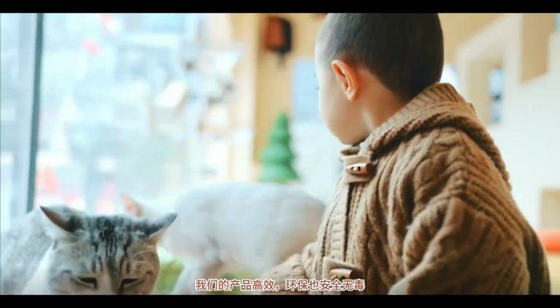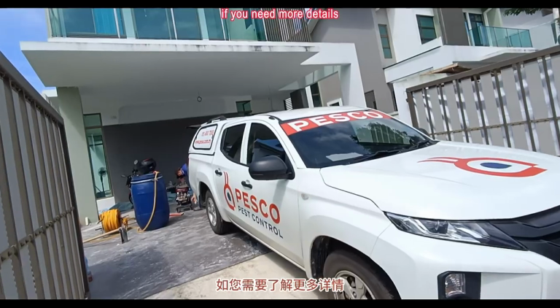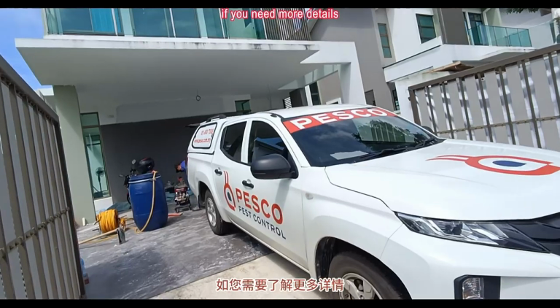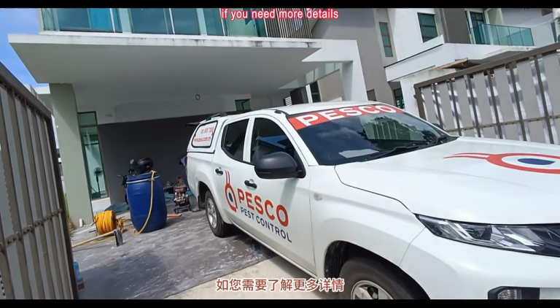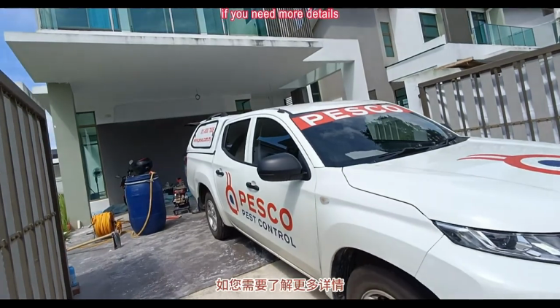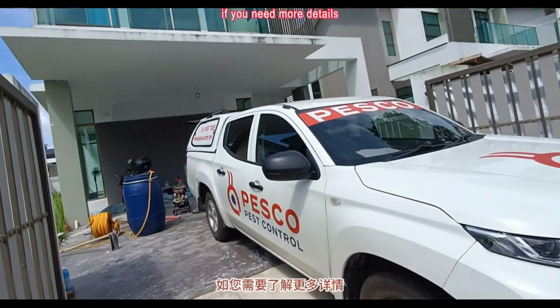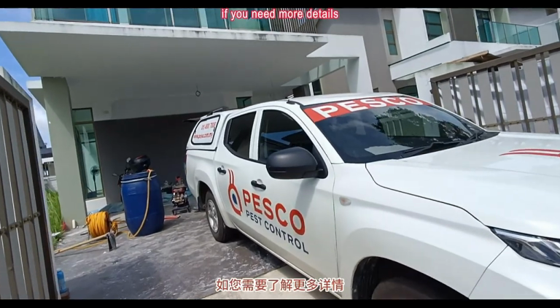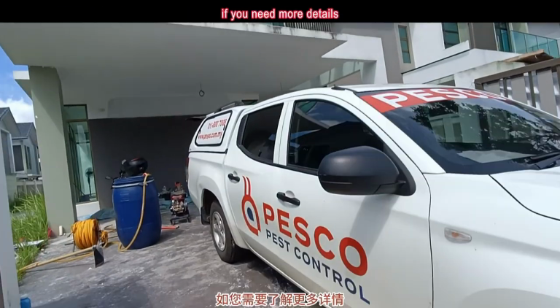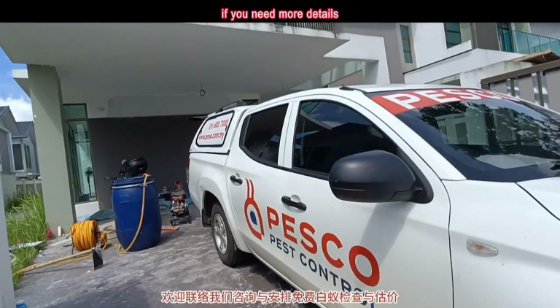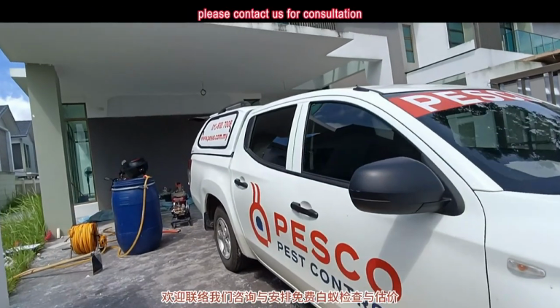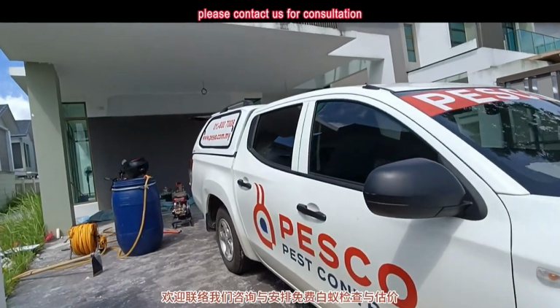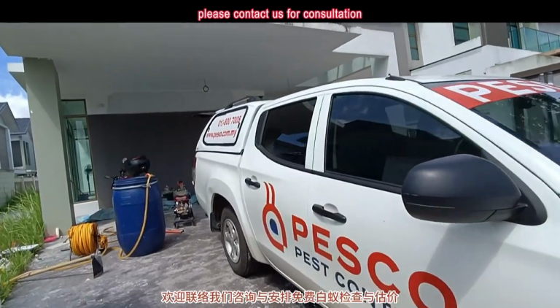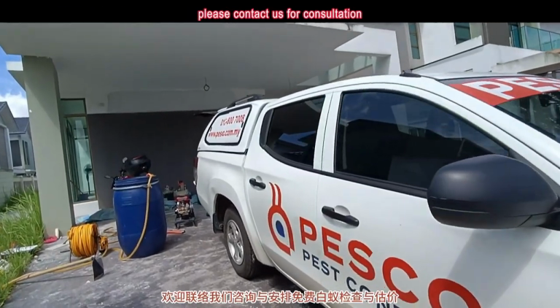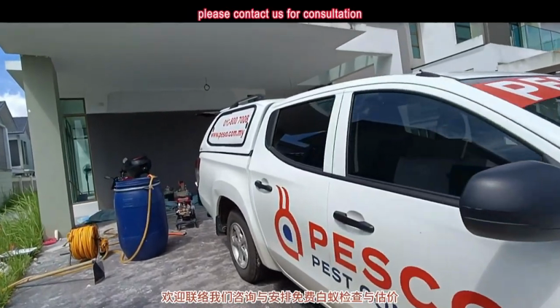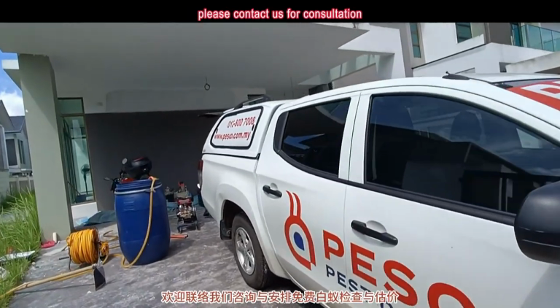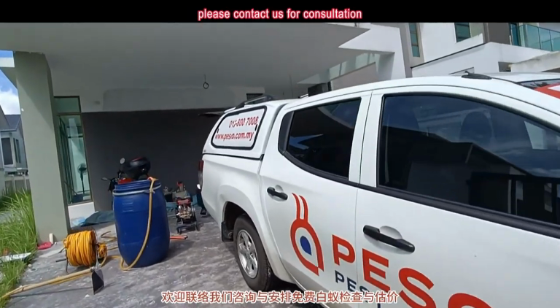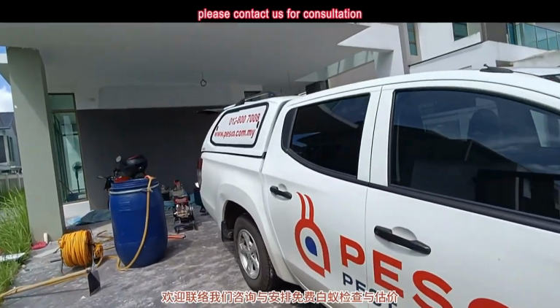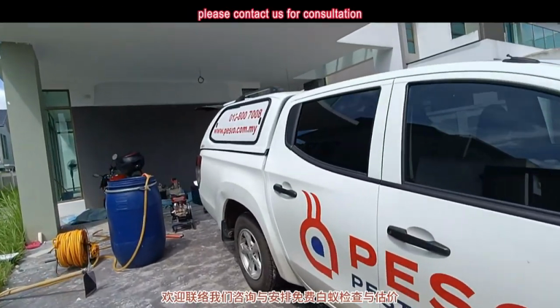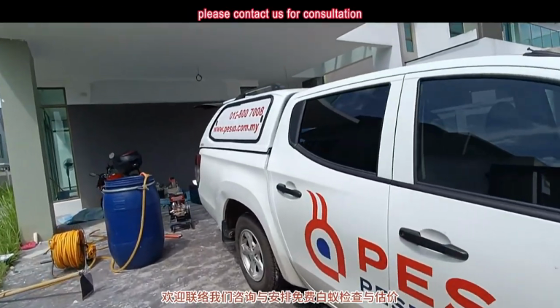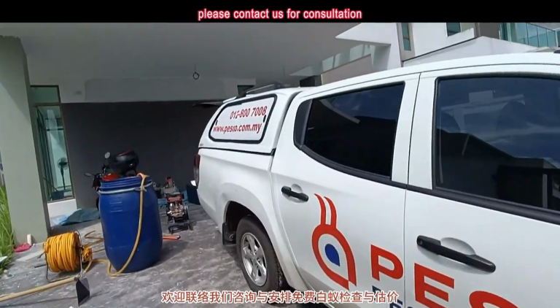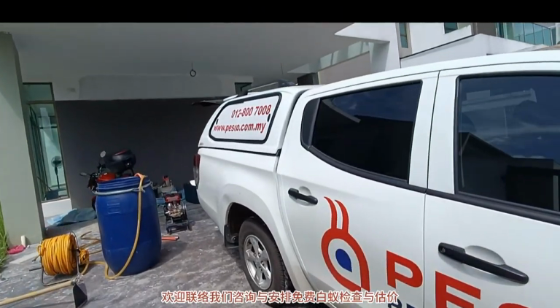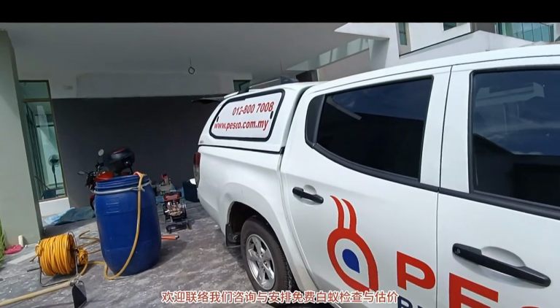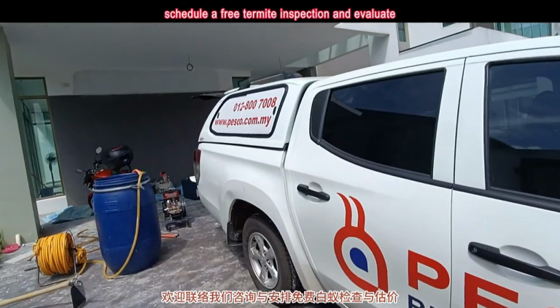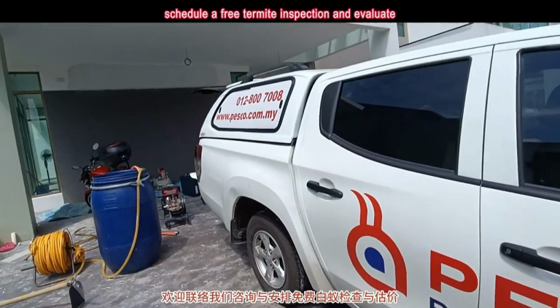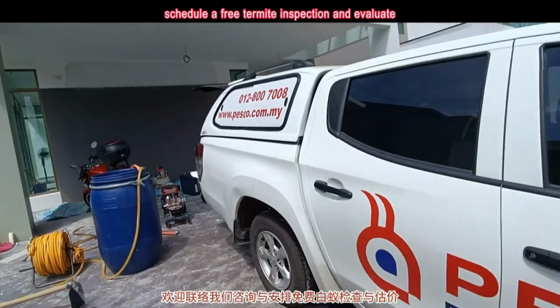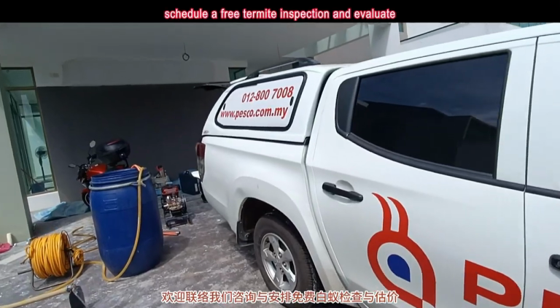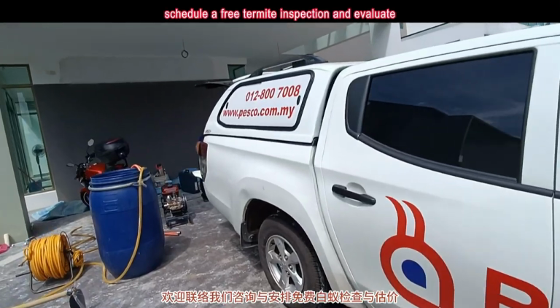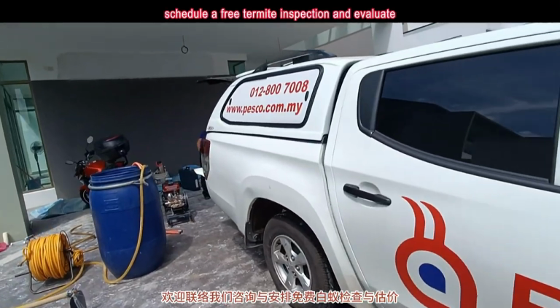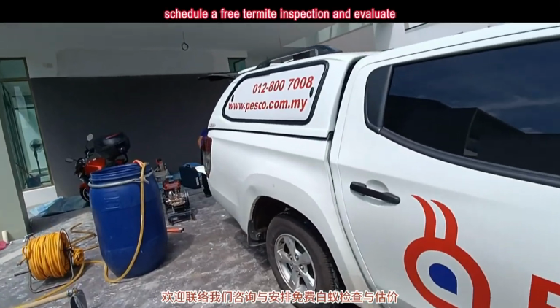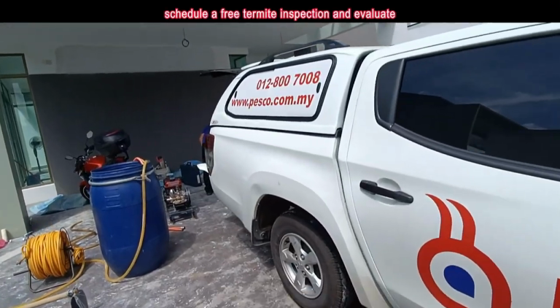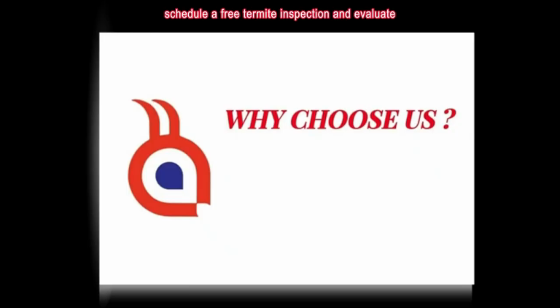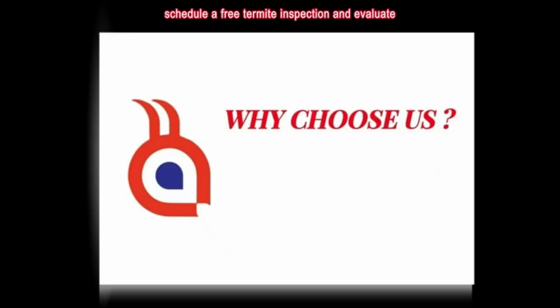If you need more details, please contact us for consultation. Schedule a free termite inspection and evaluation.